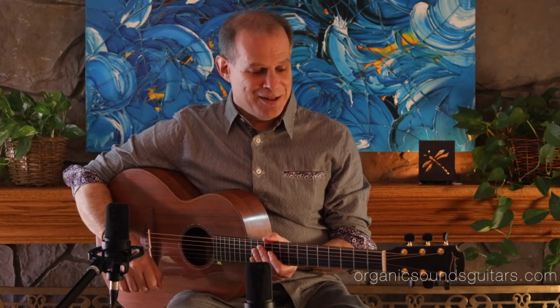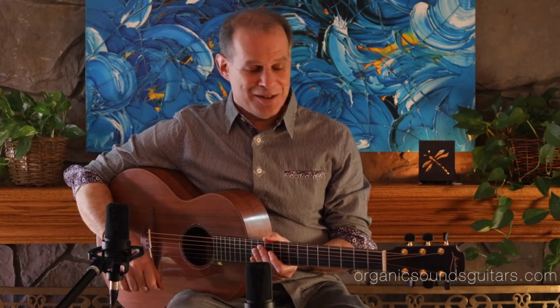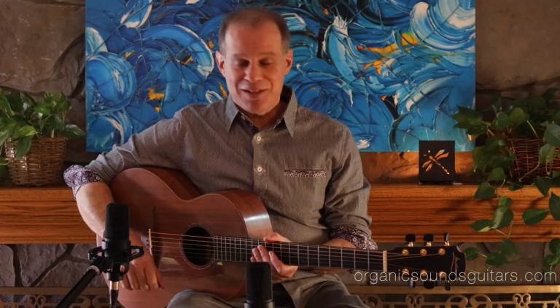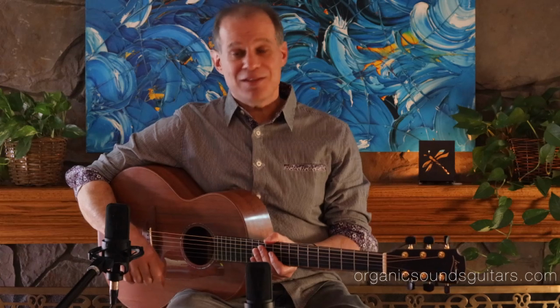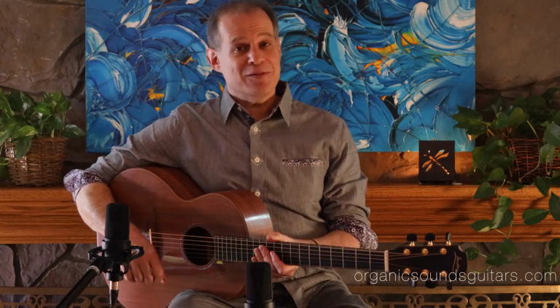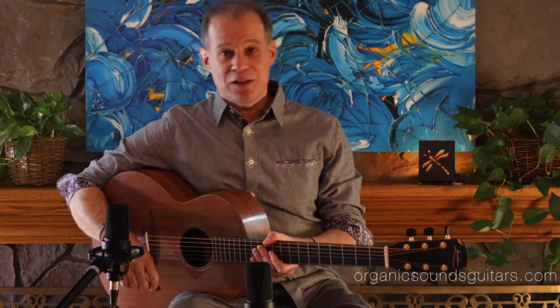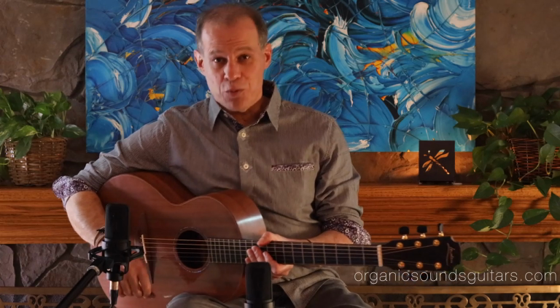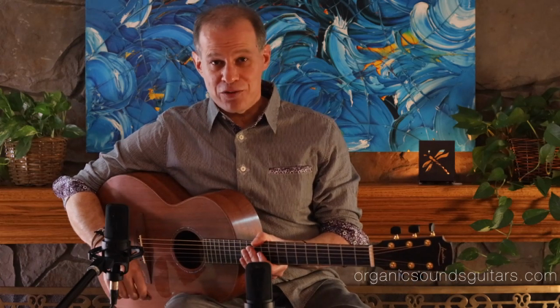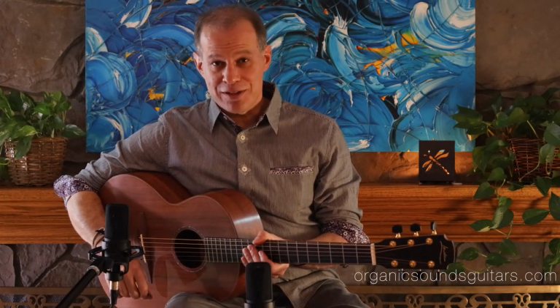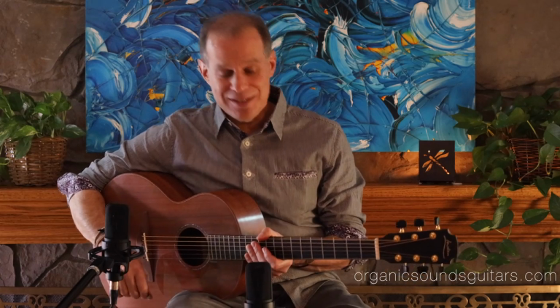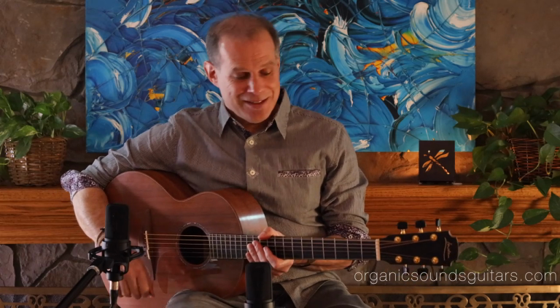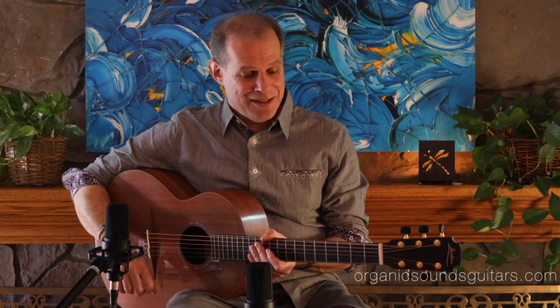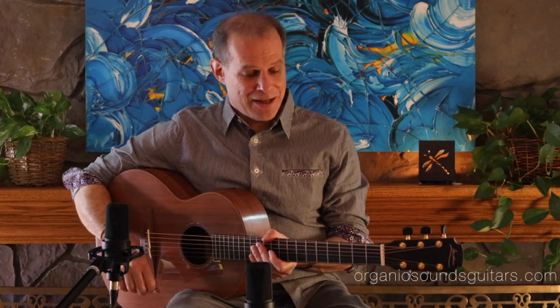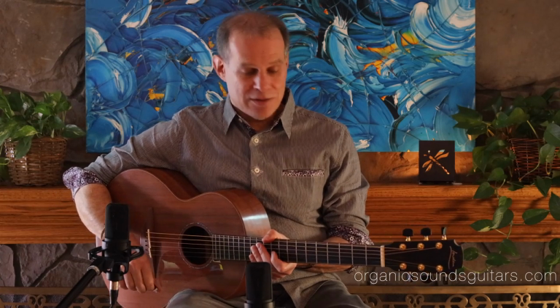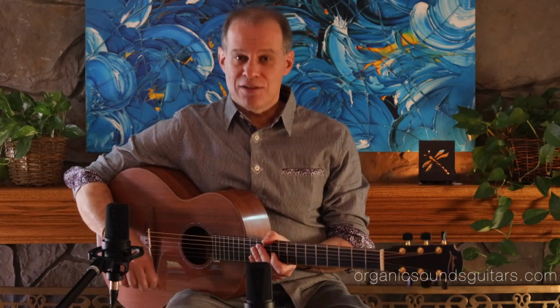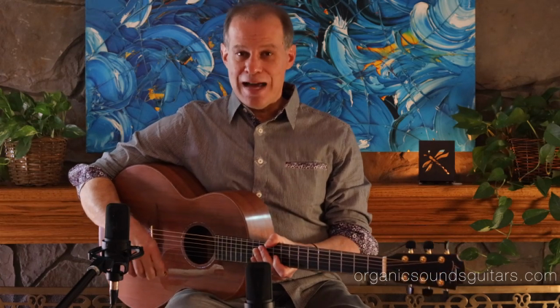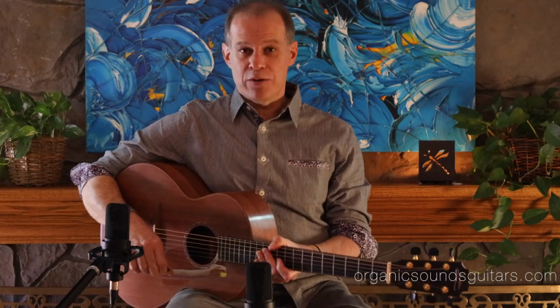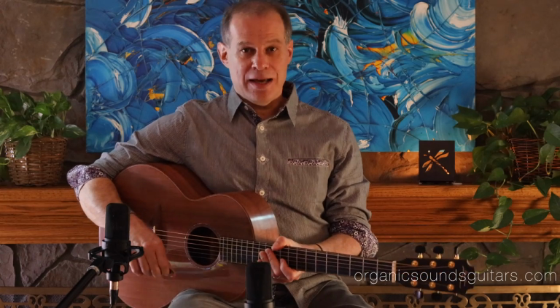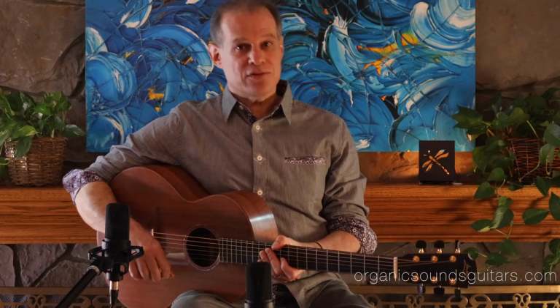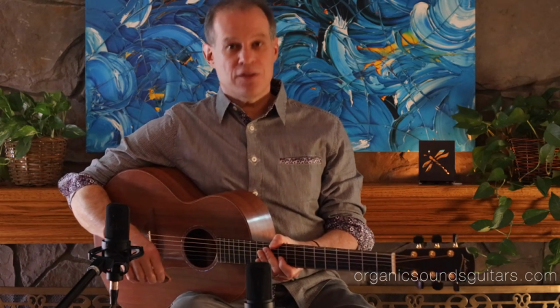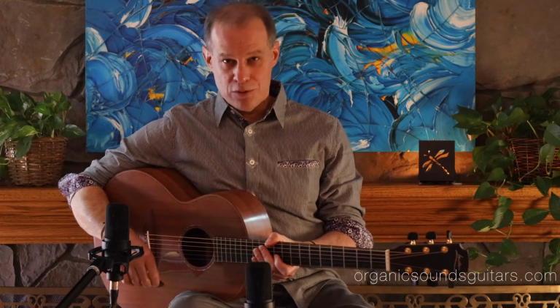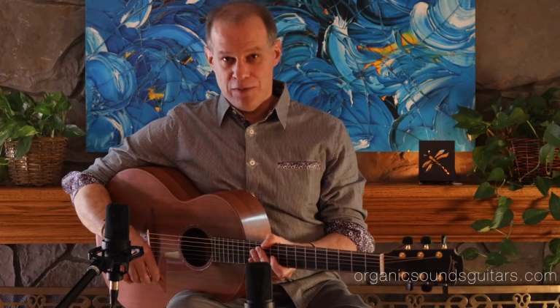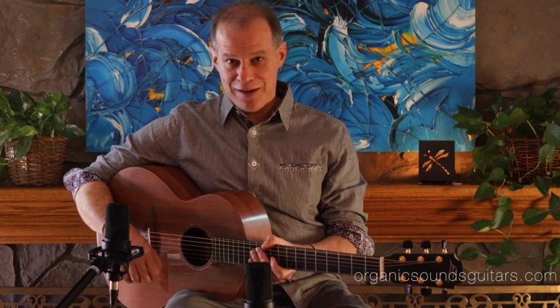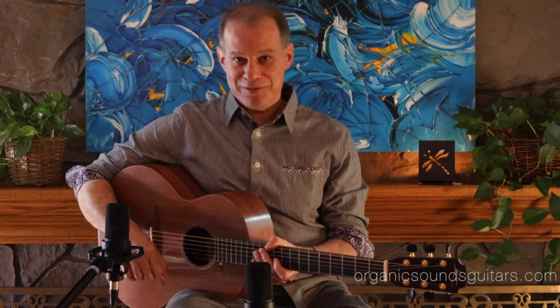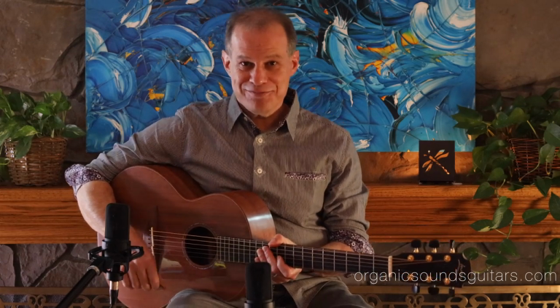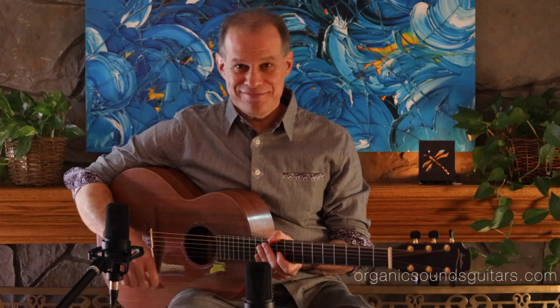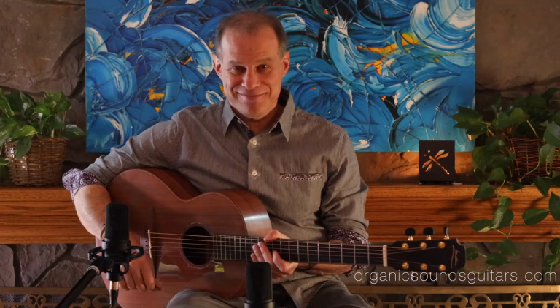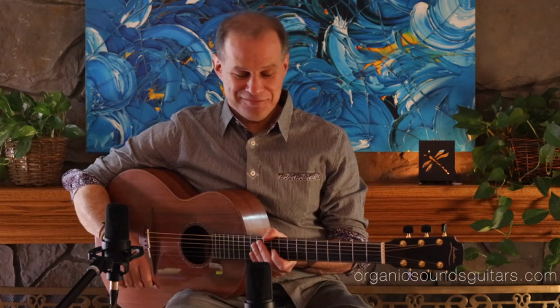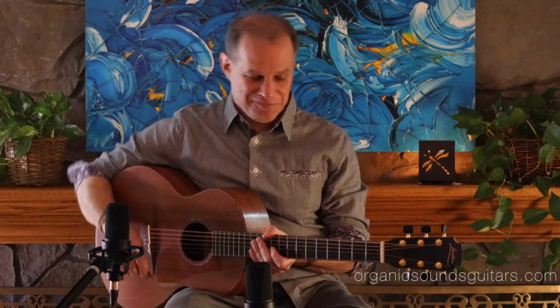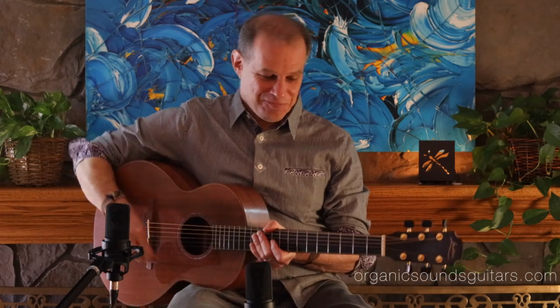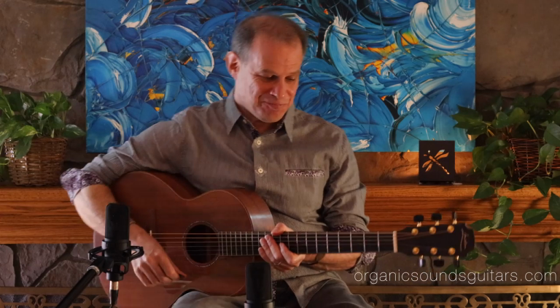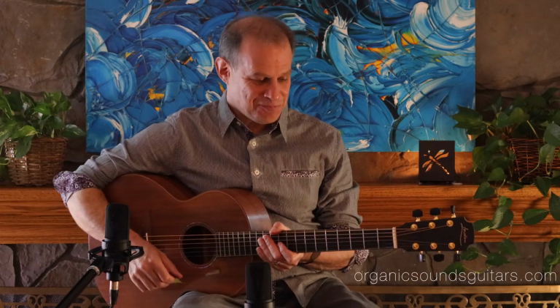Stay safe, thanks for watching. Again, this is a Loudon S35. Thank you.